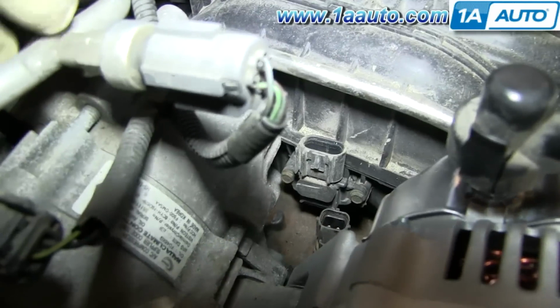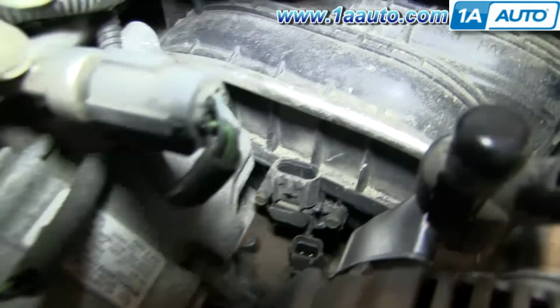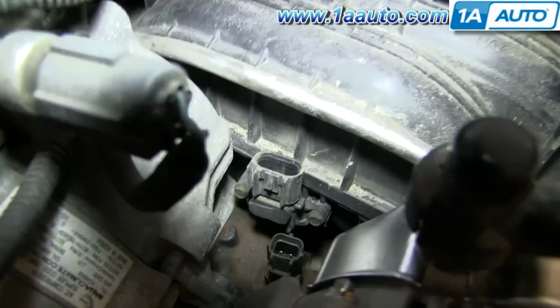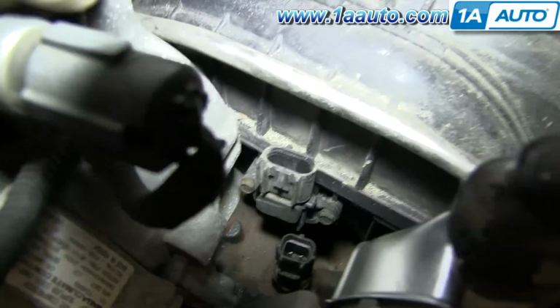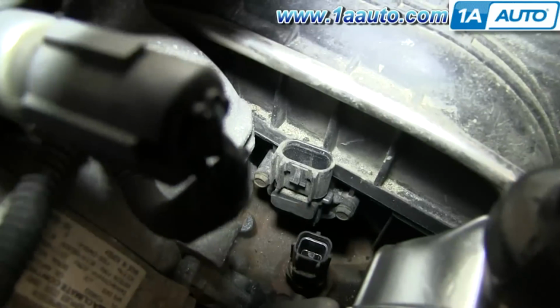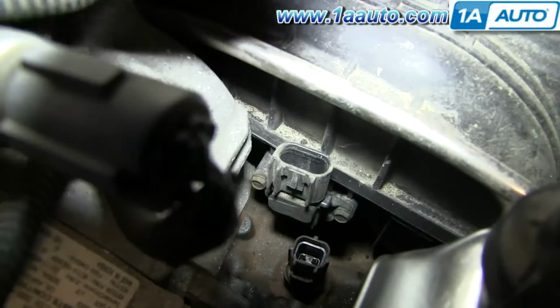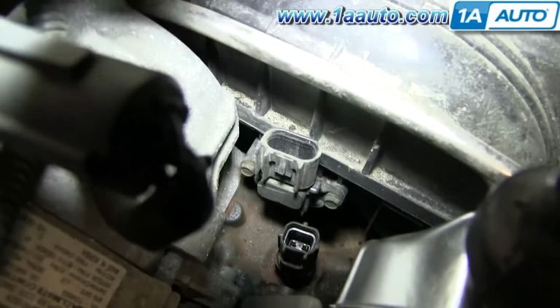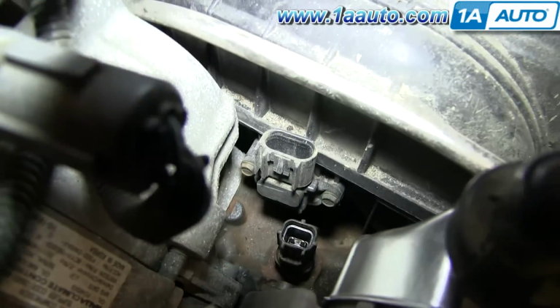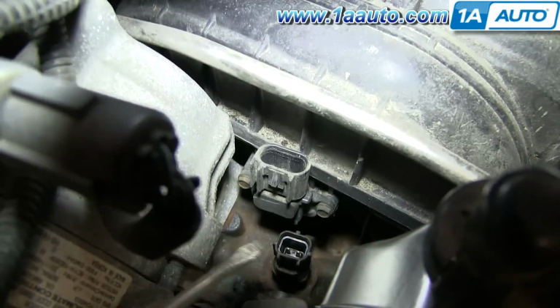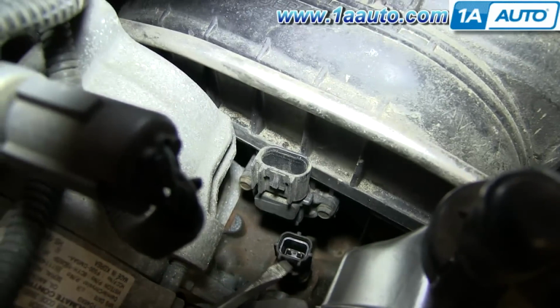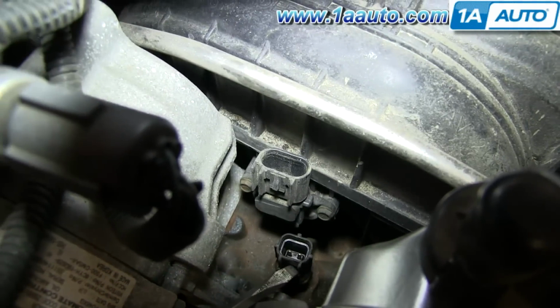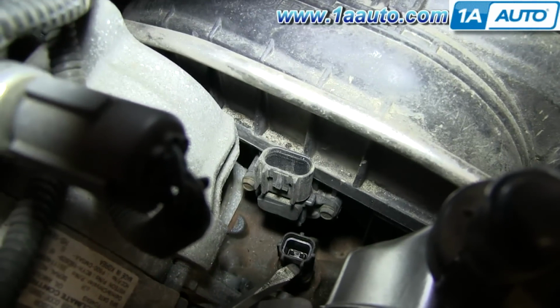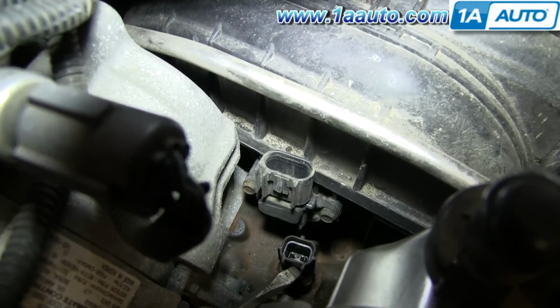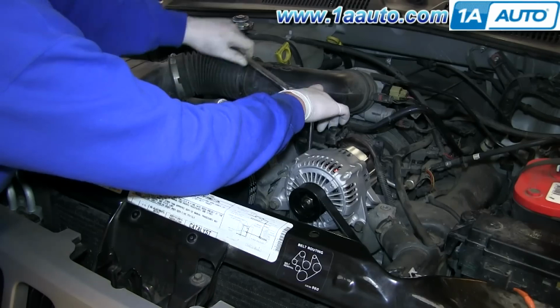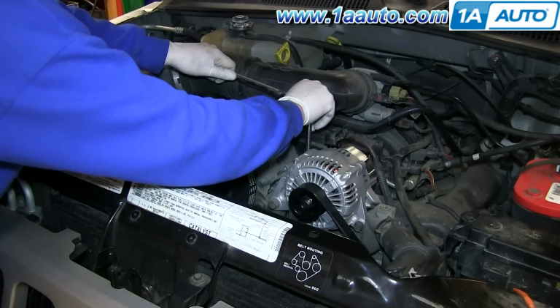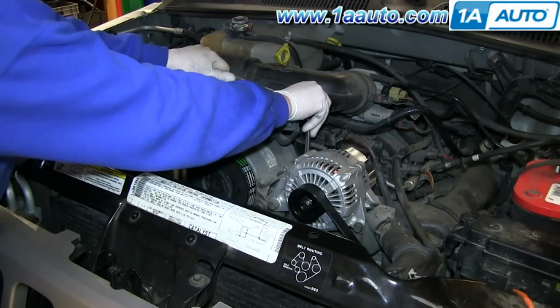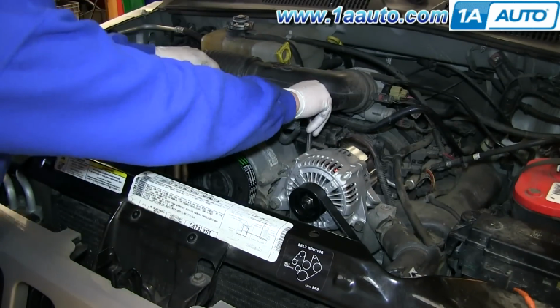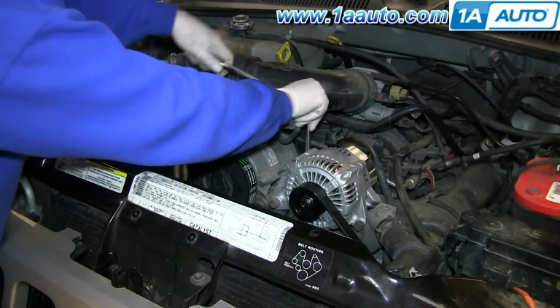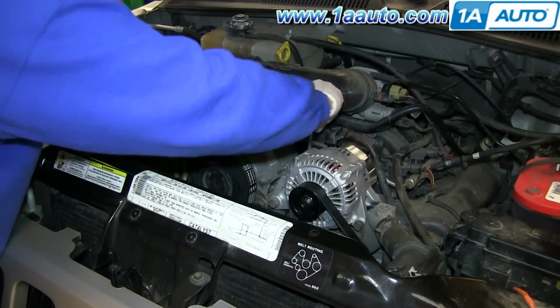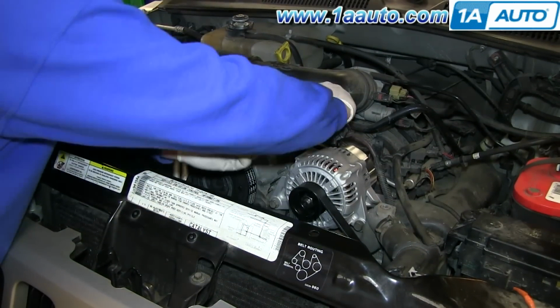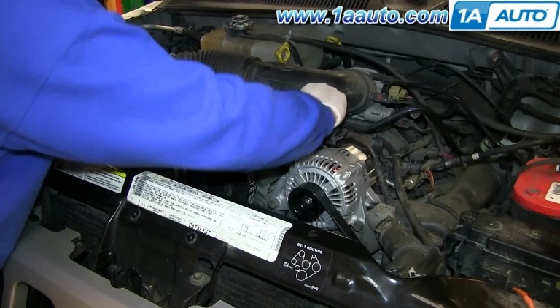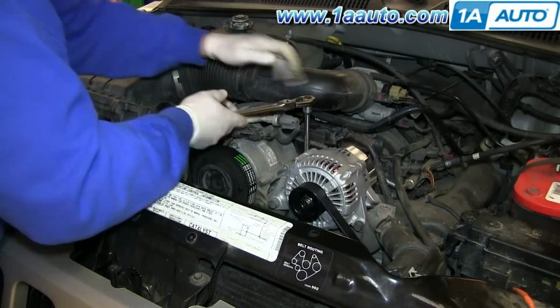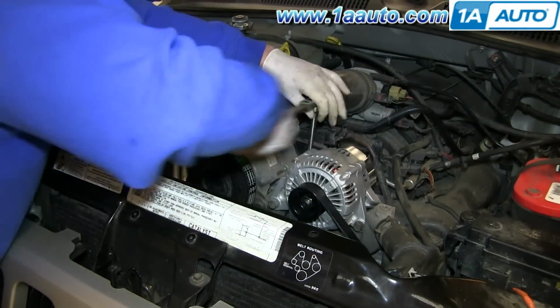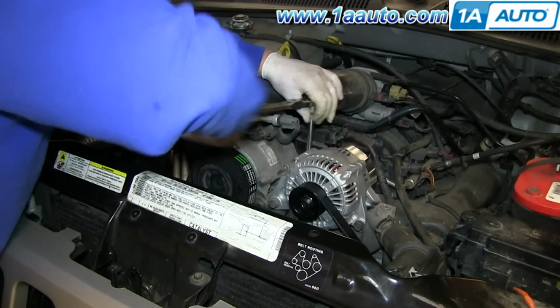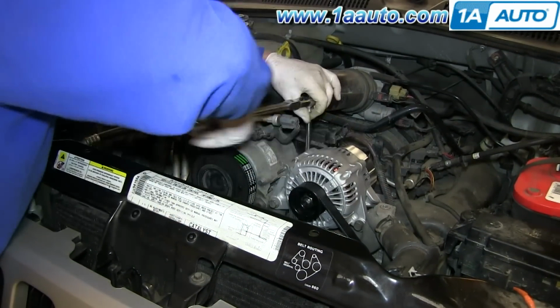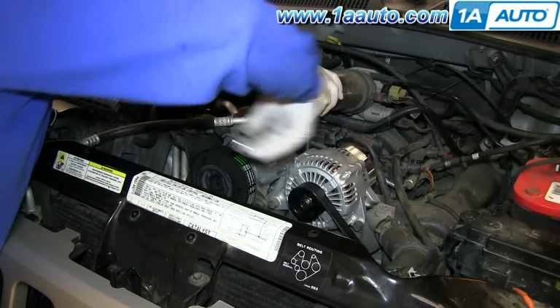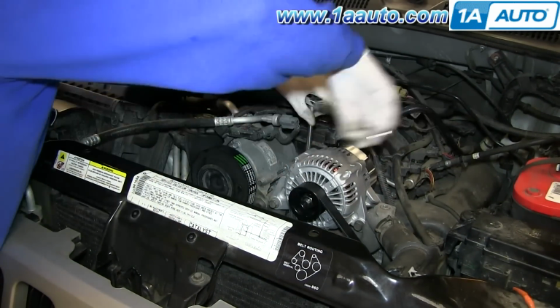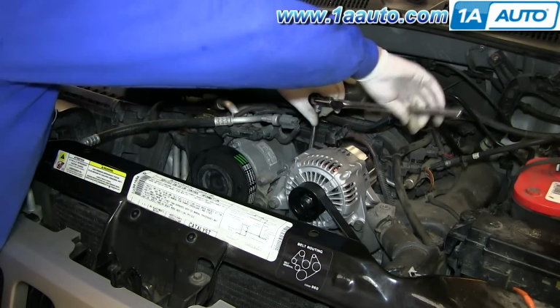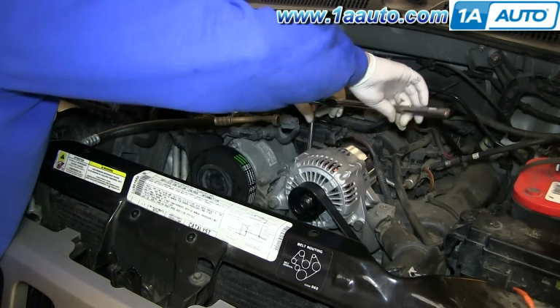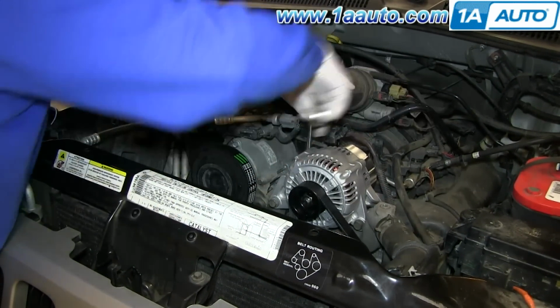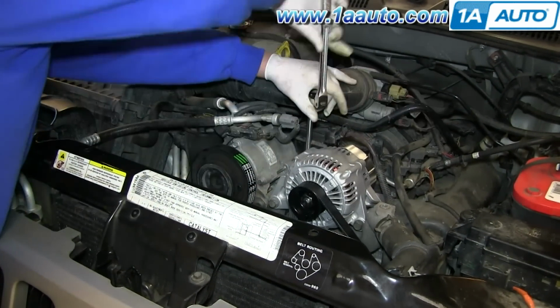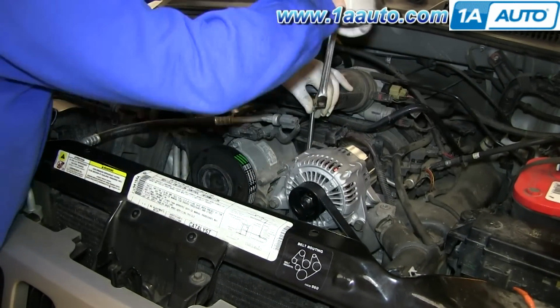This is actually your coolant temperature sensor. Use a three quarter inch socket and just remove the sensor.